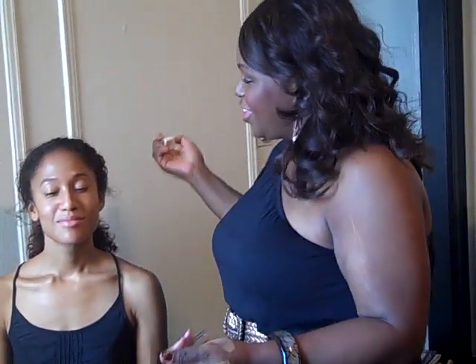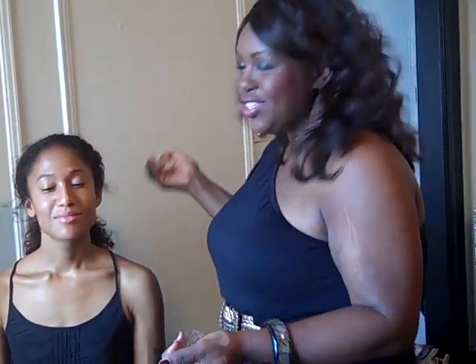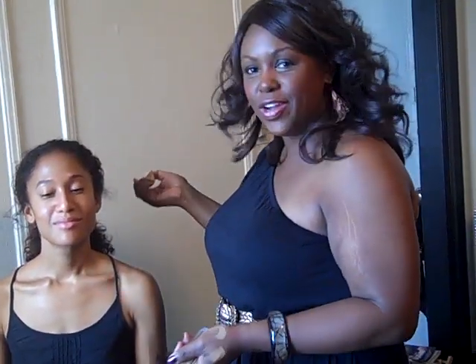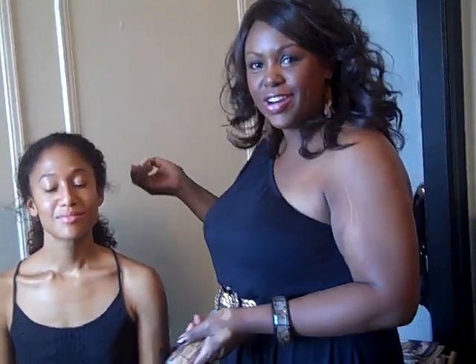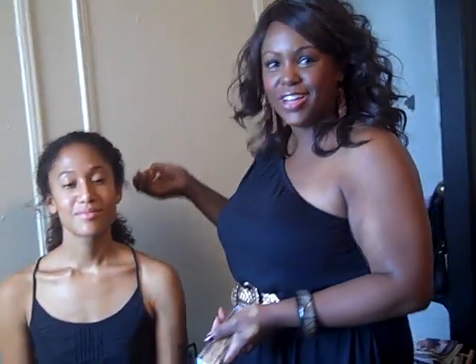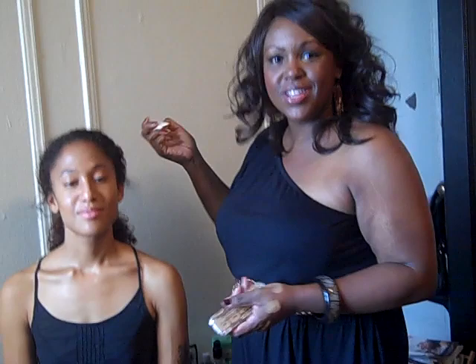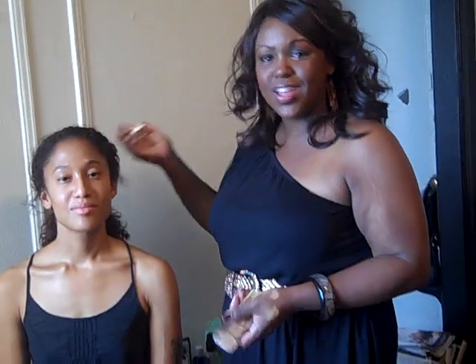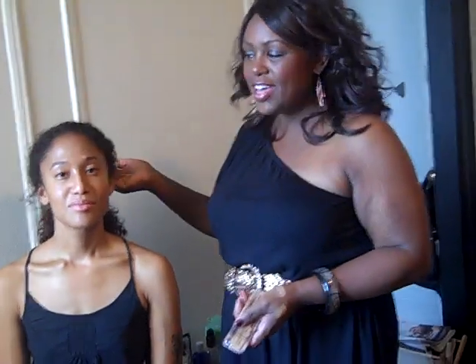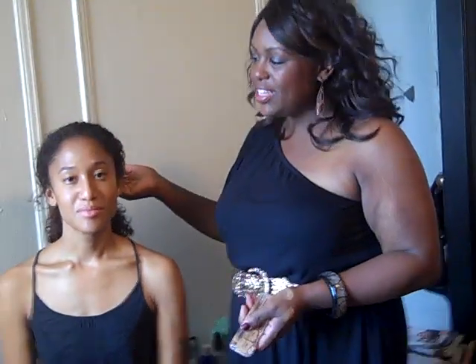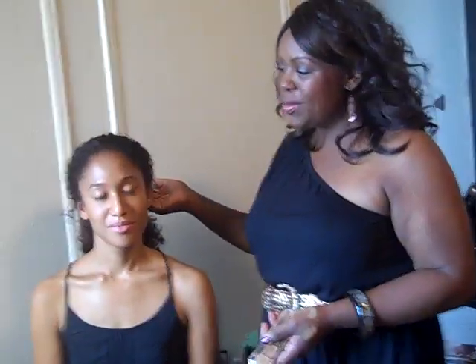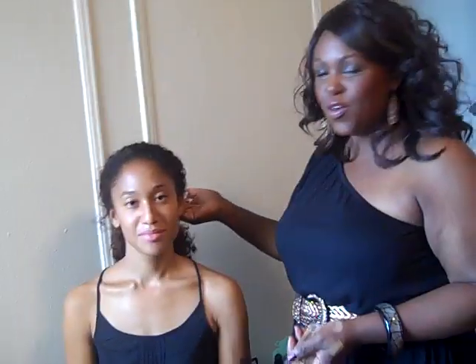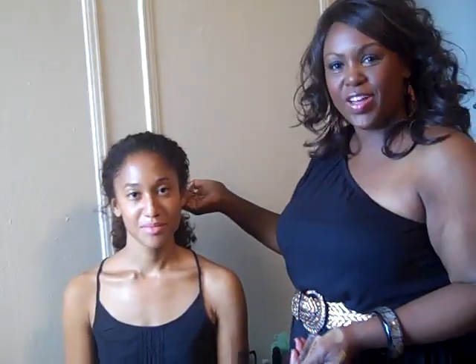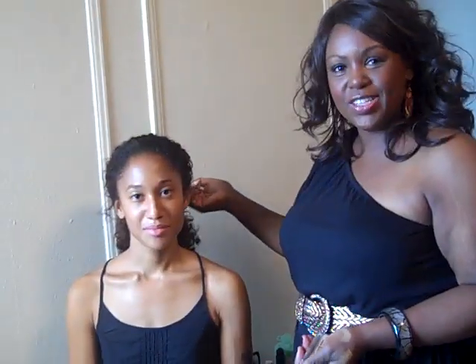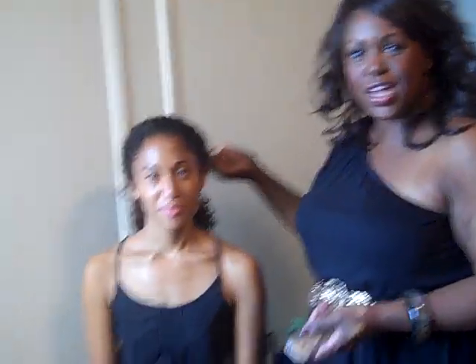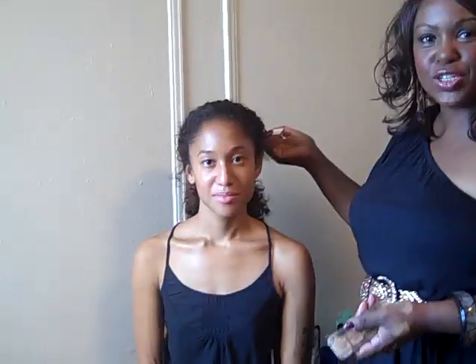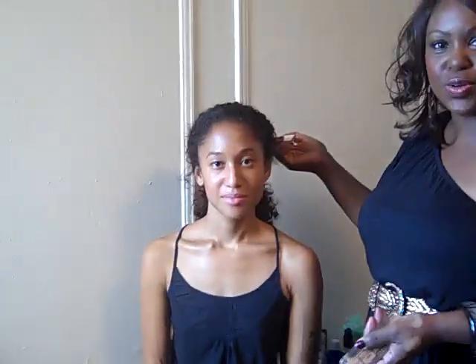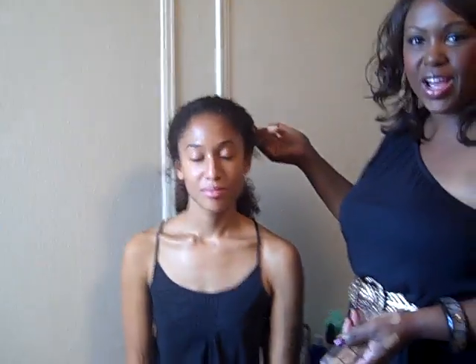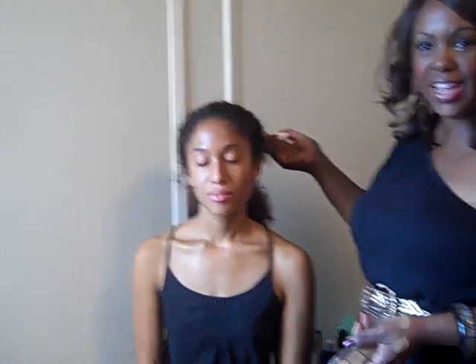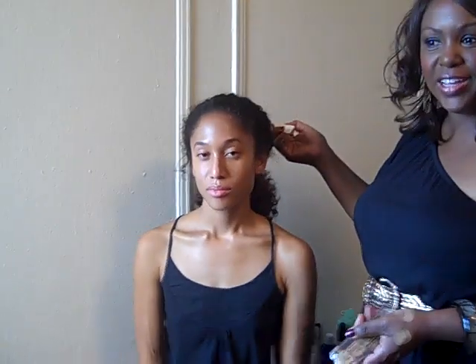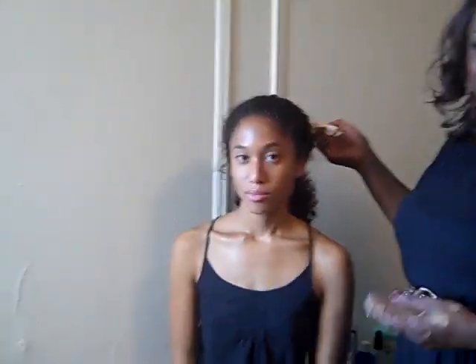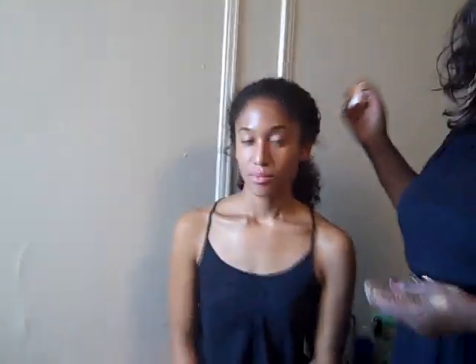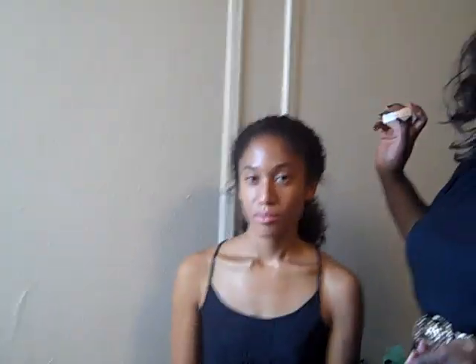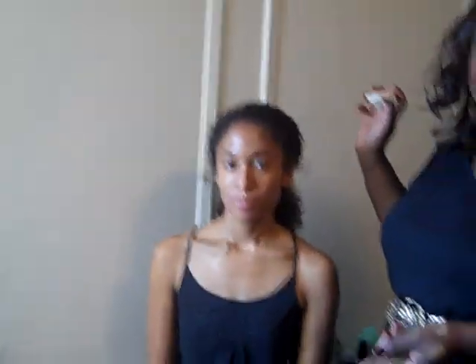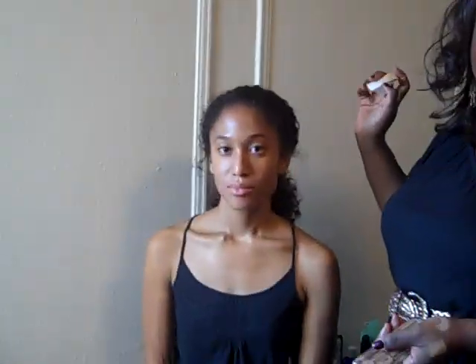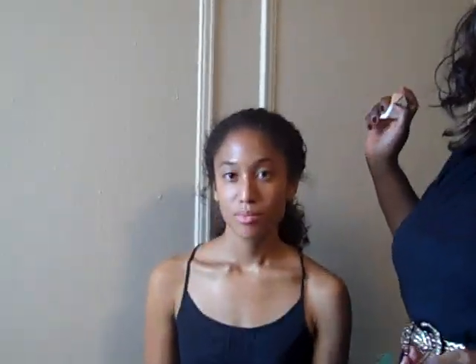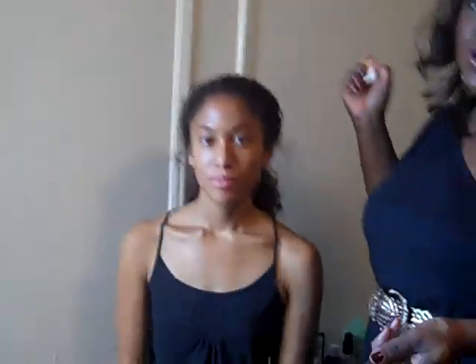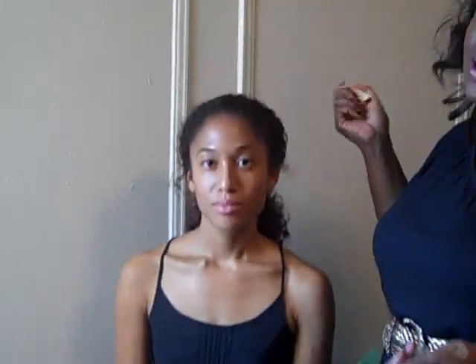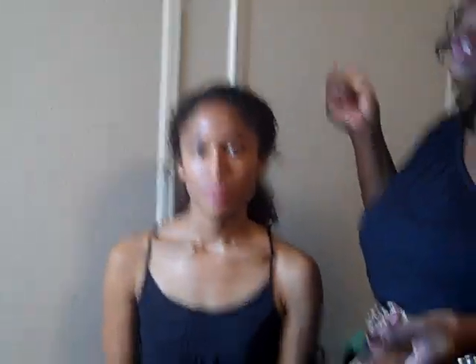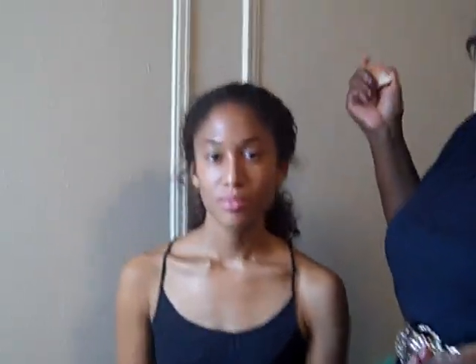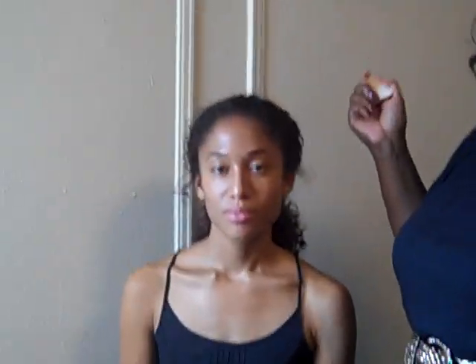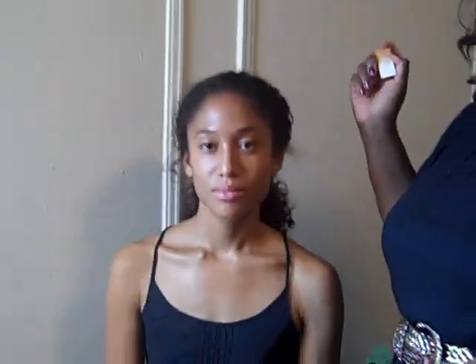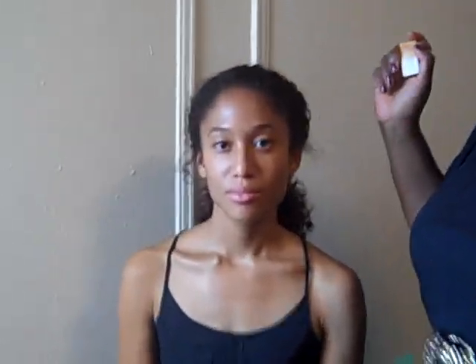So here it is — Demo Face Contour and Highlight. Thanks so much and we'll see you soon.